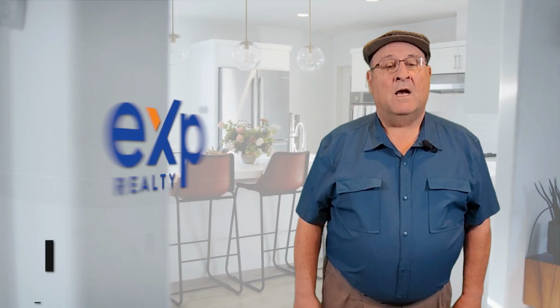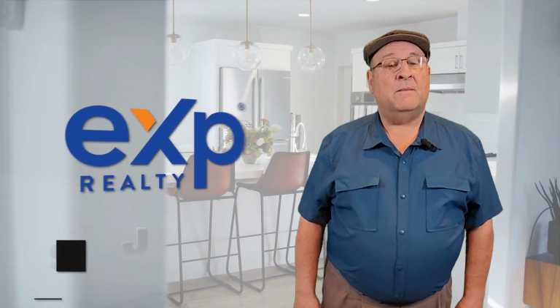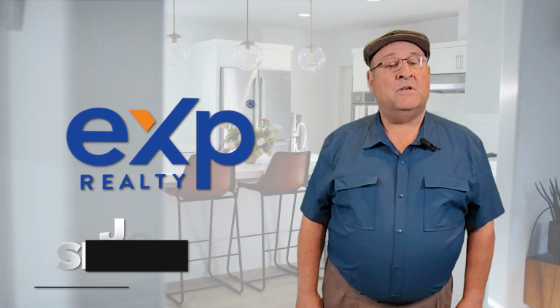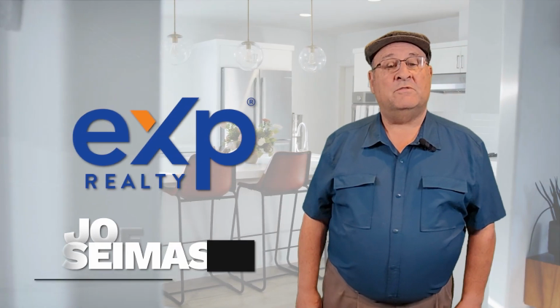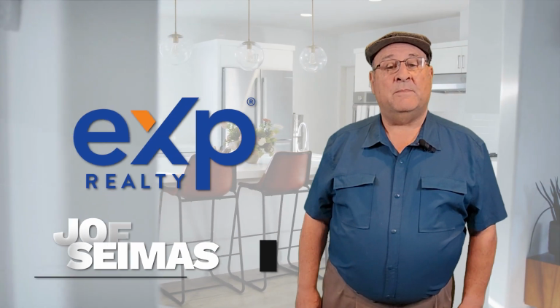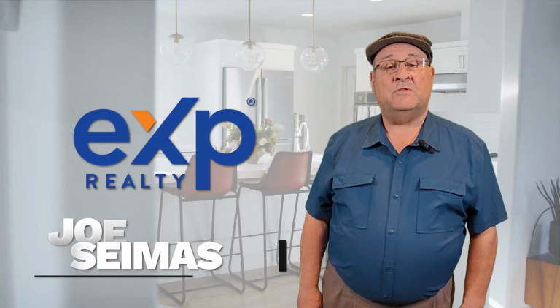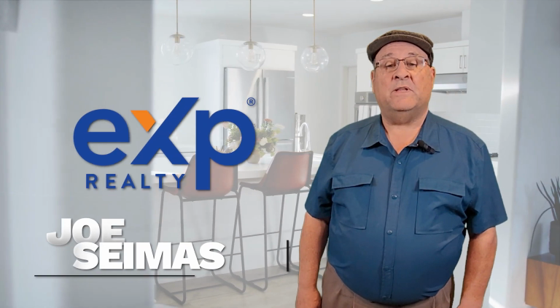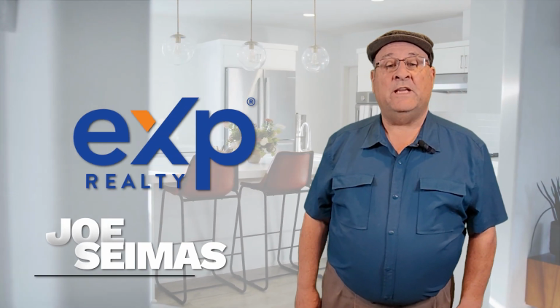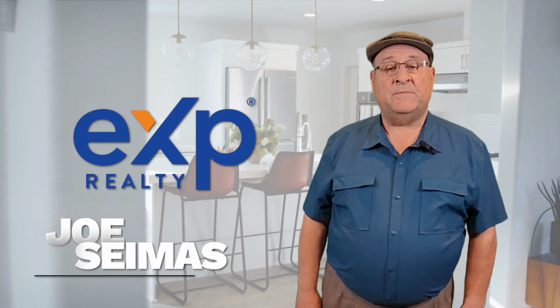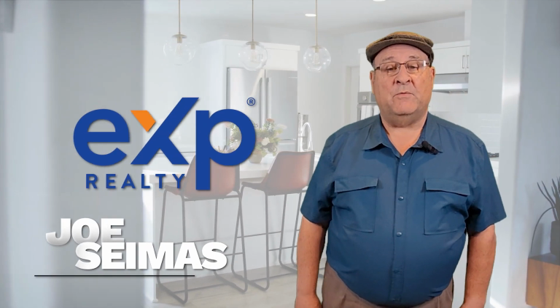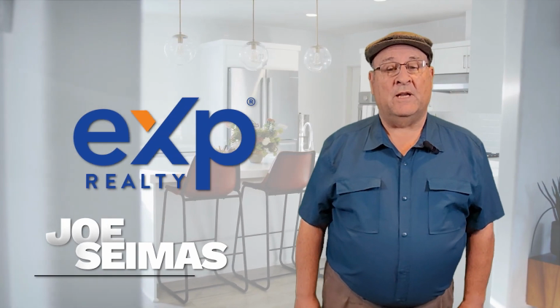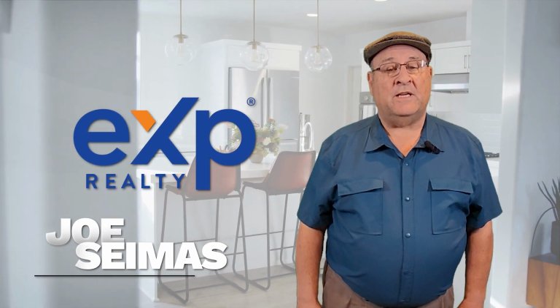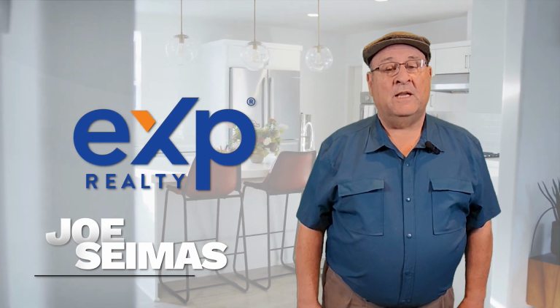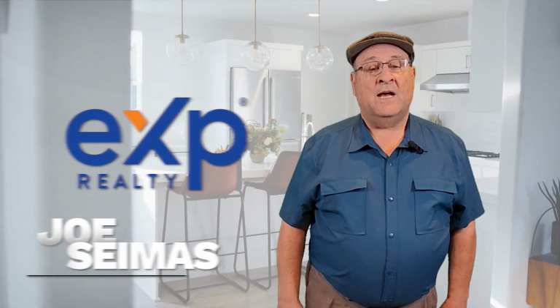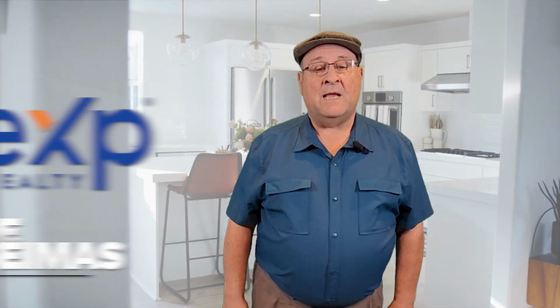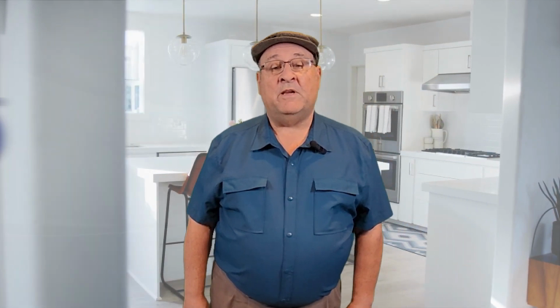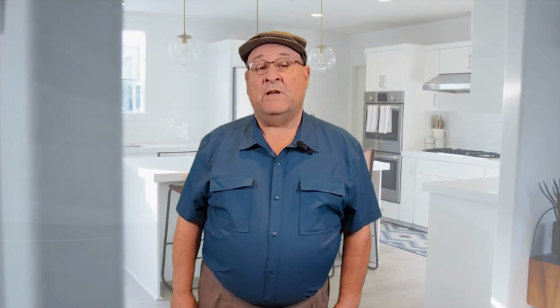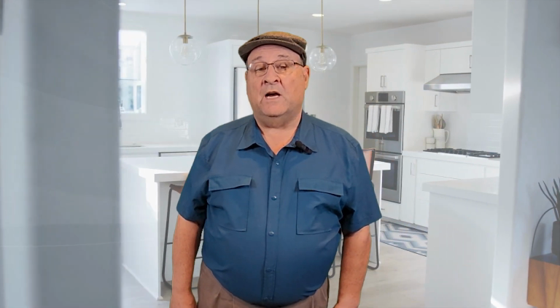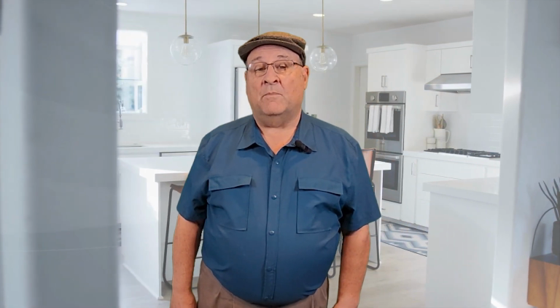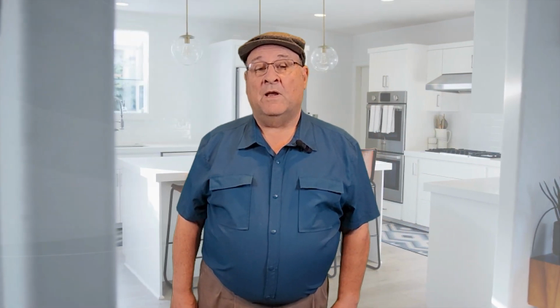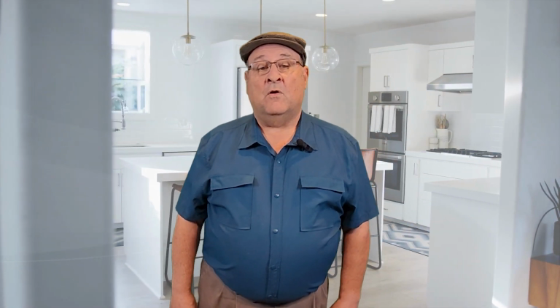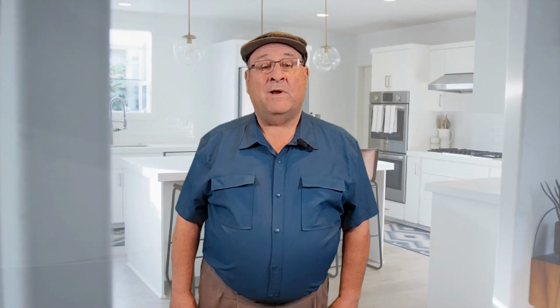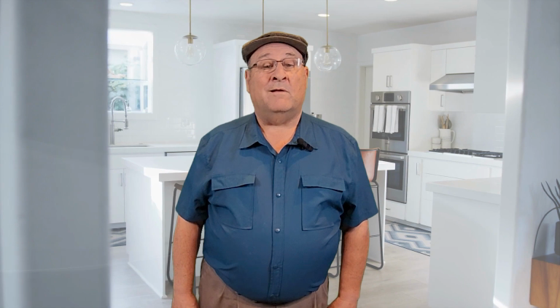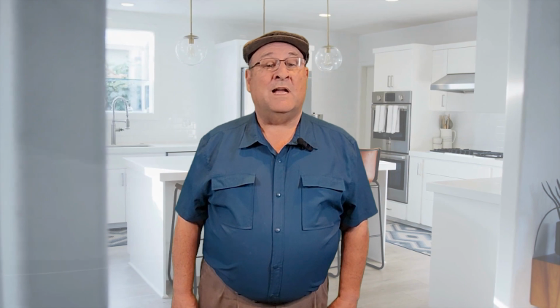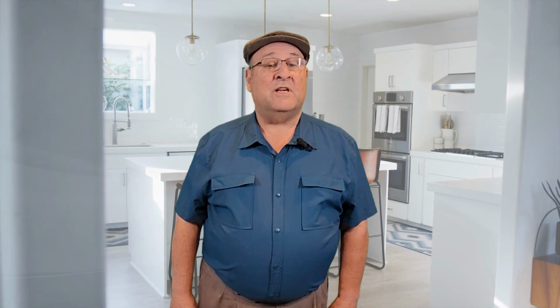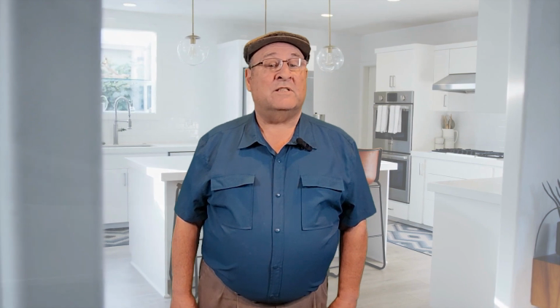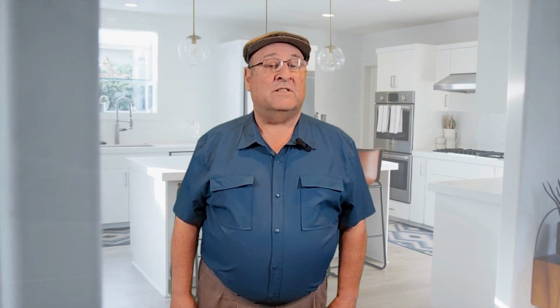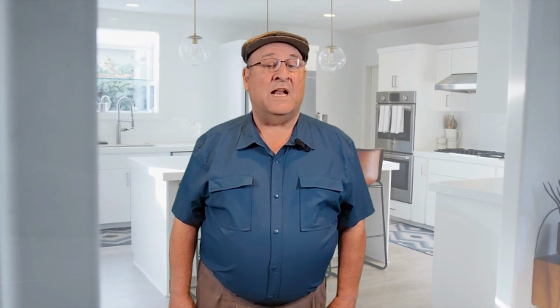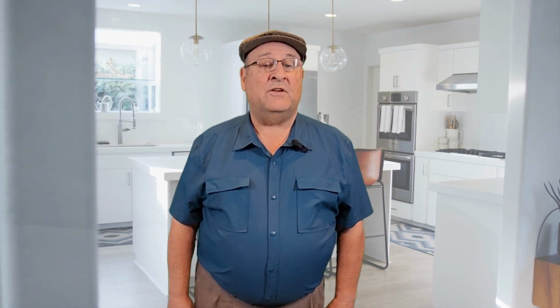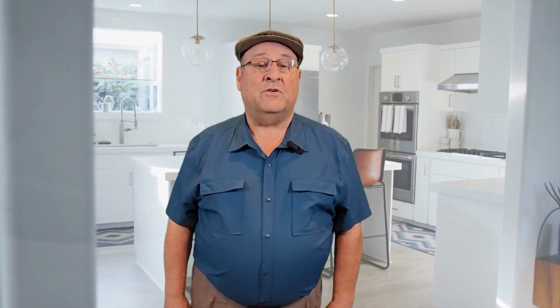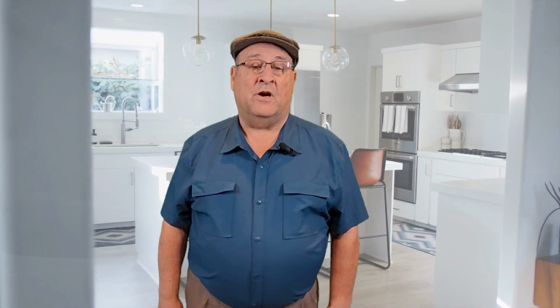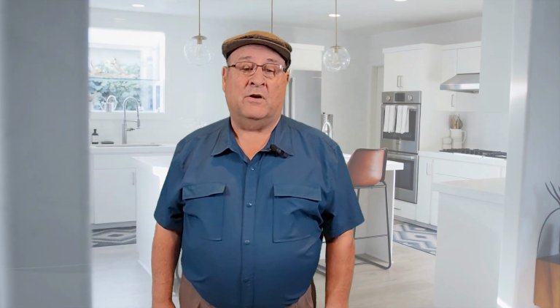I'm Joe Simas with eXp Realty. I'm here to help. We are not just a sign in your yard.